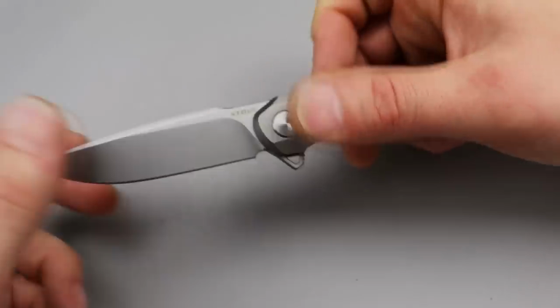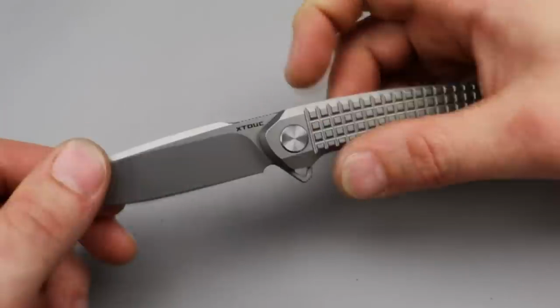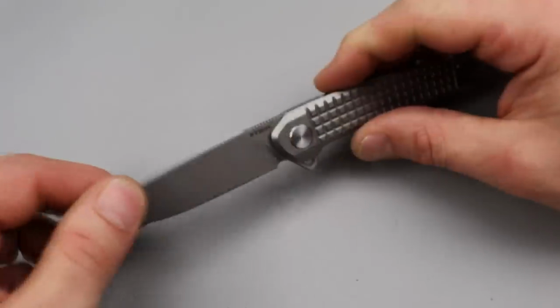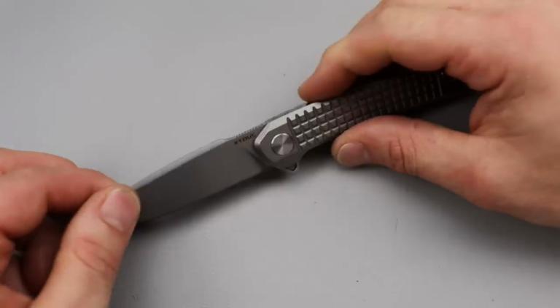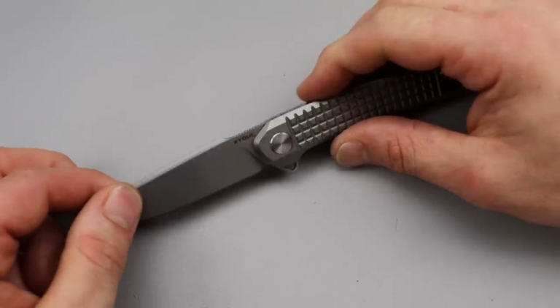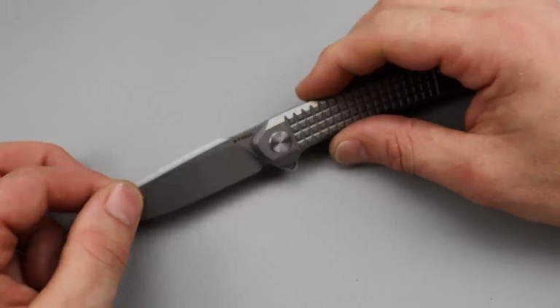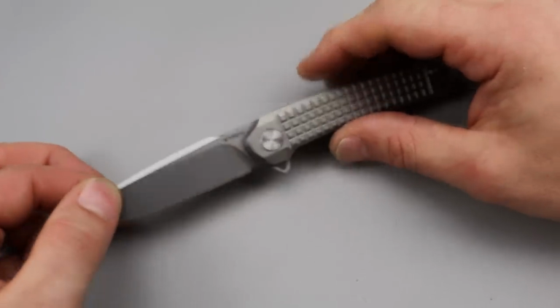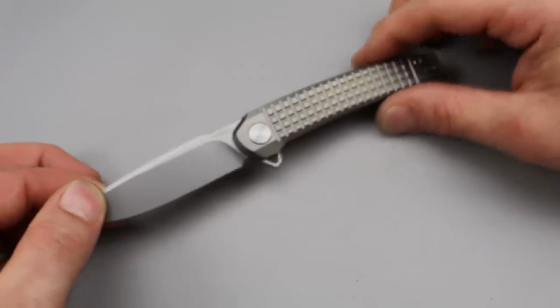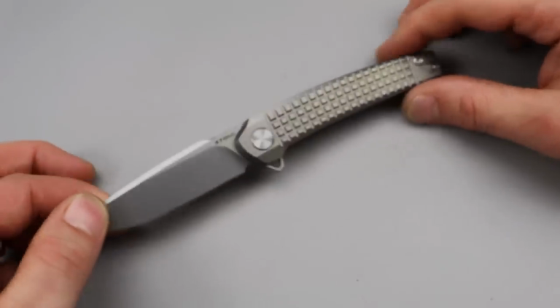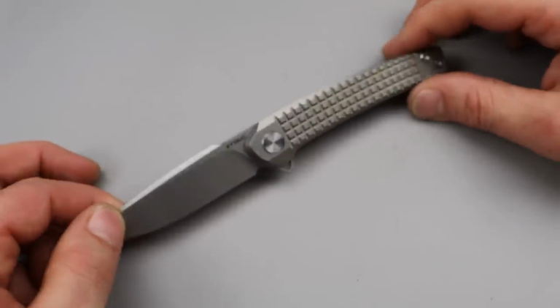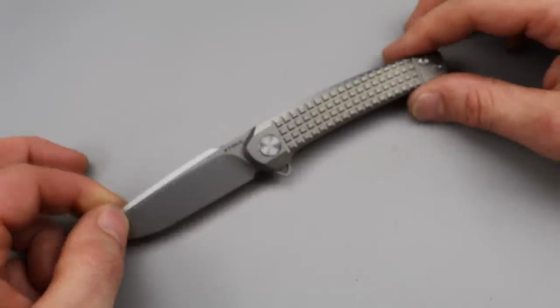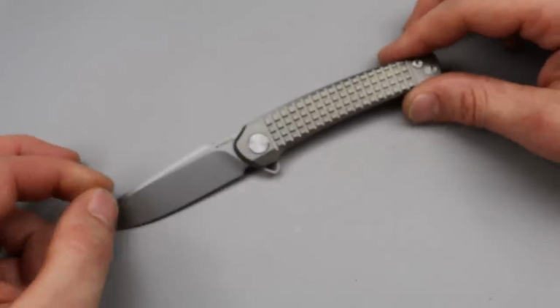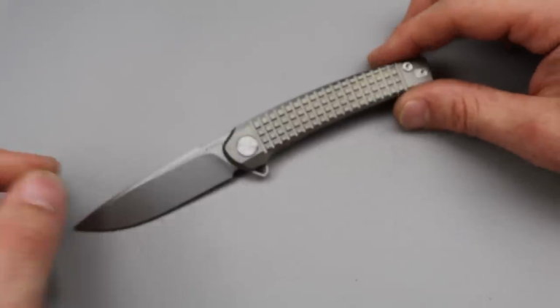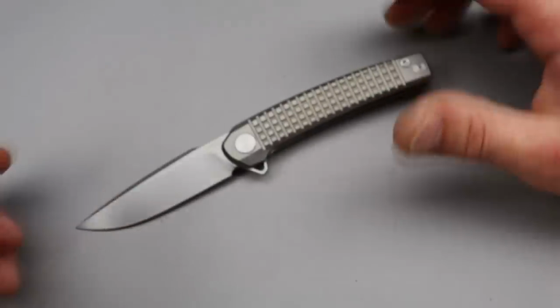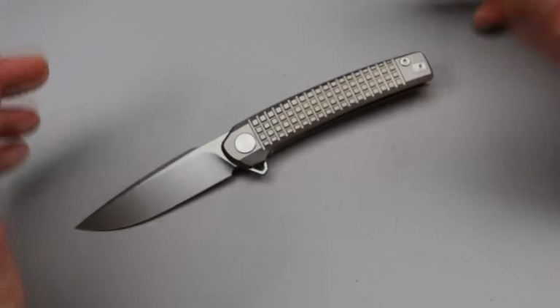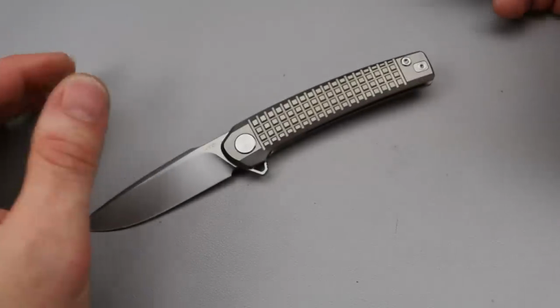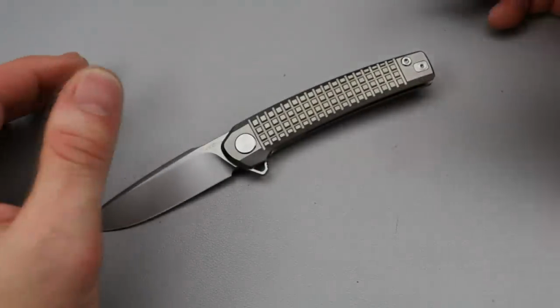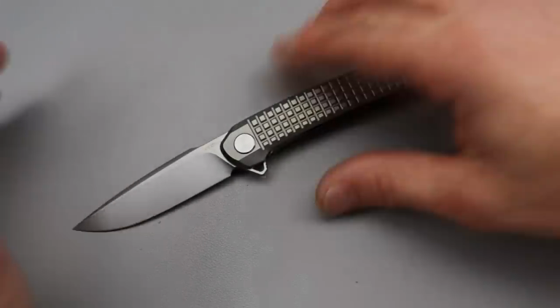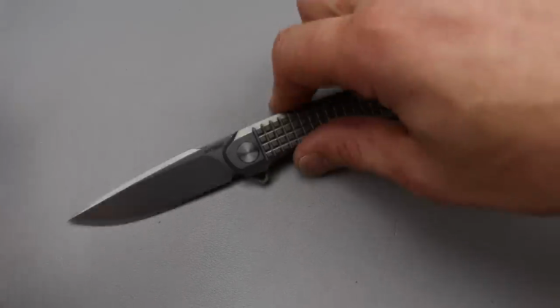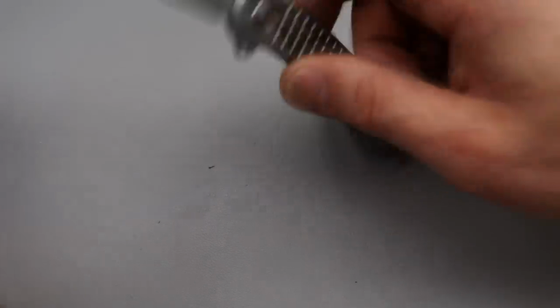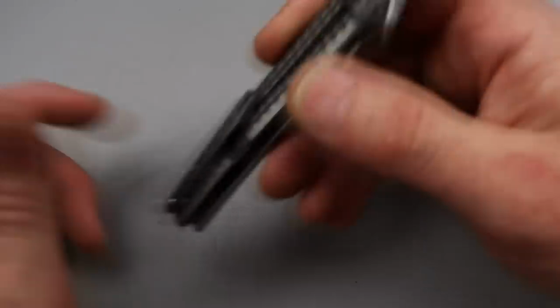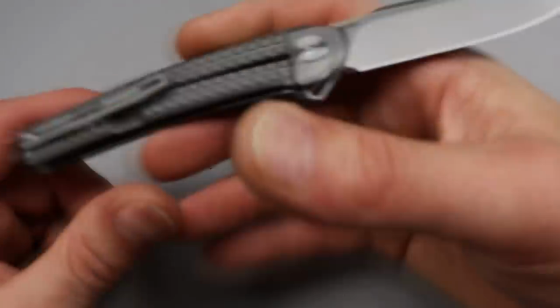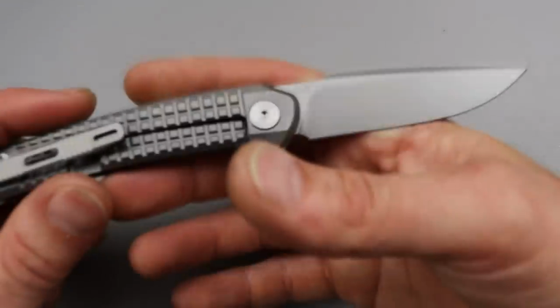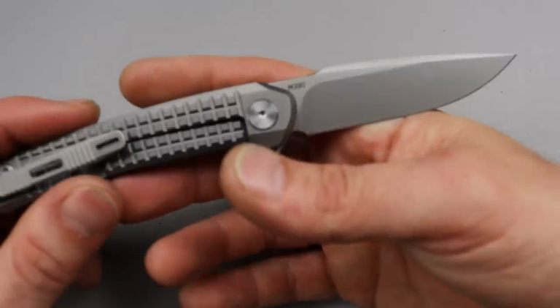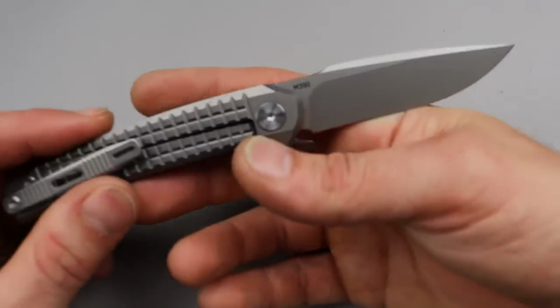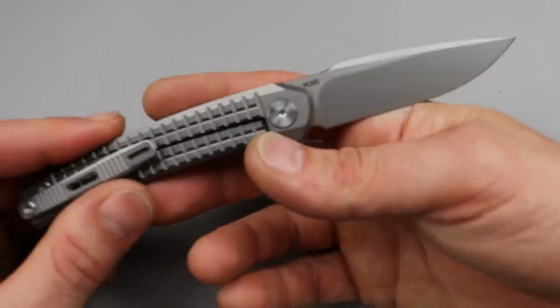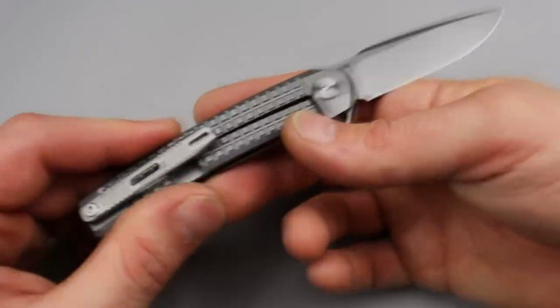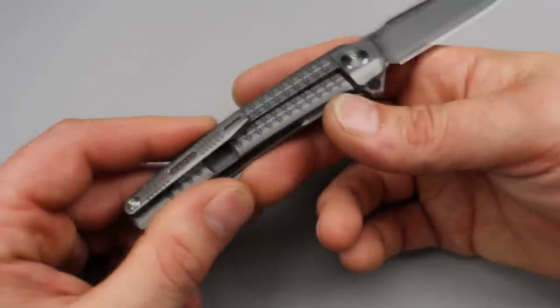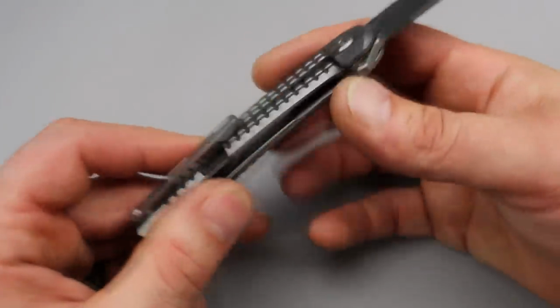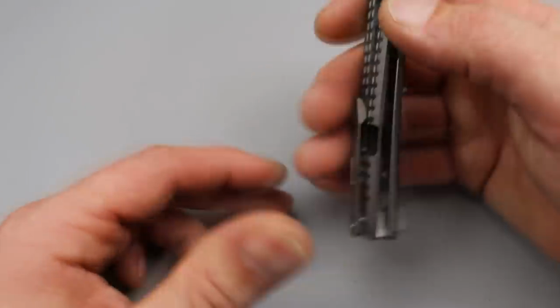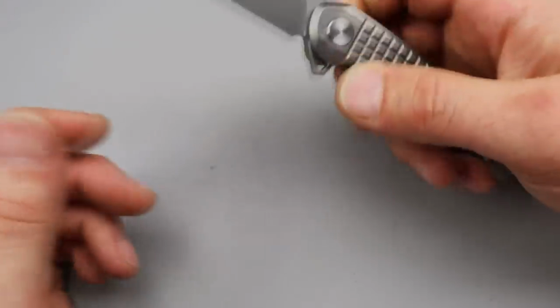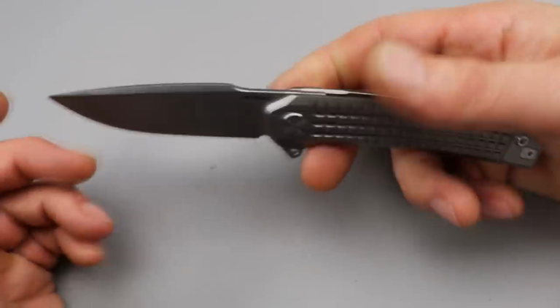Bang, Neves Knives. I'm Jared and we have about six new knives to check out for the first time.